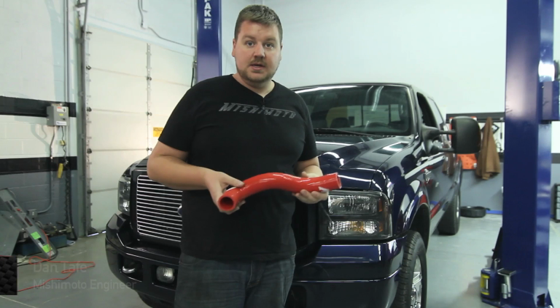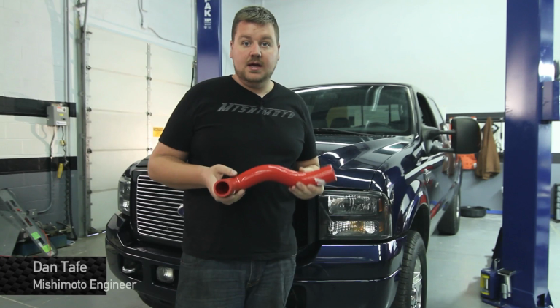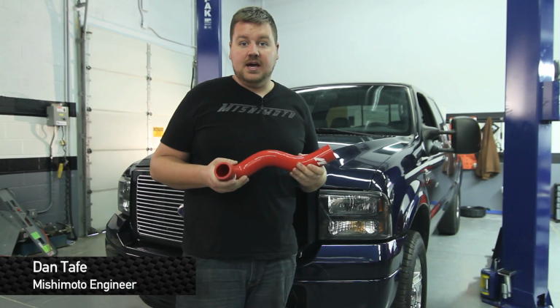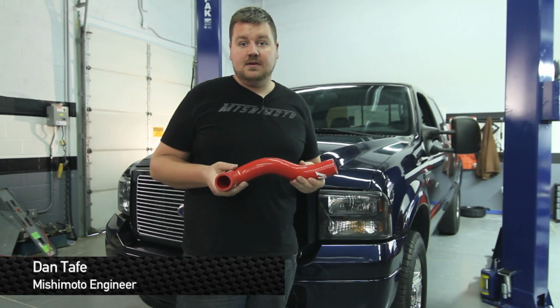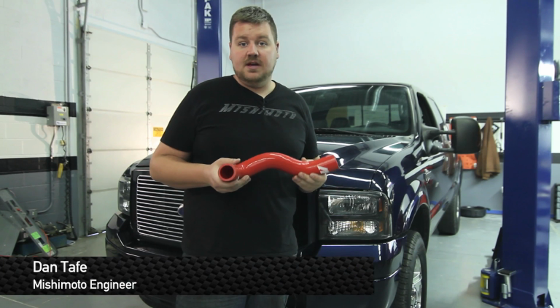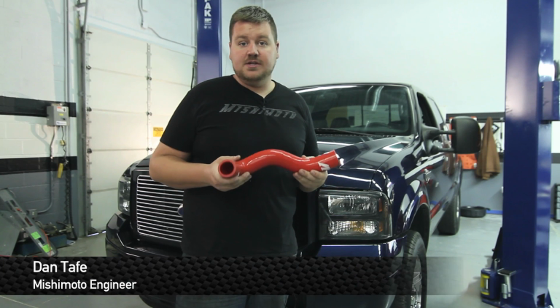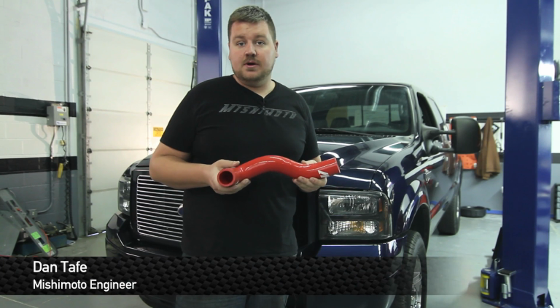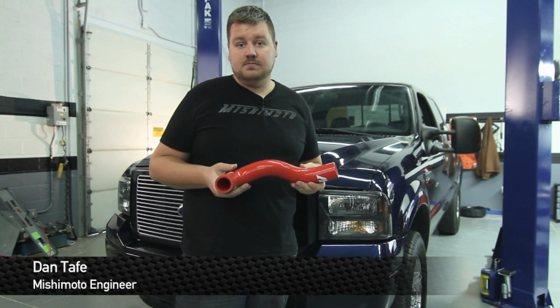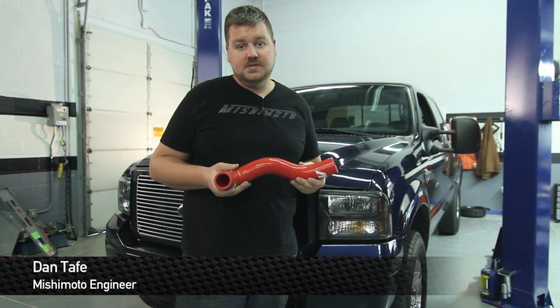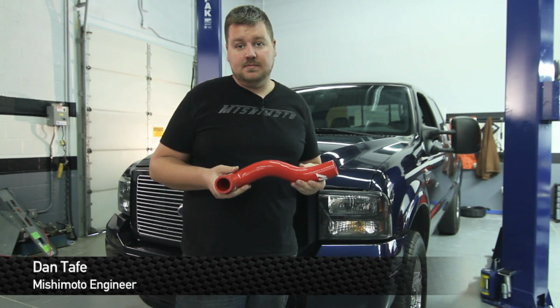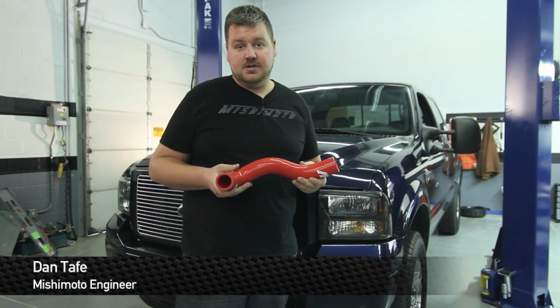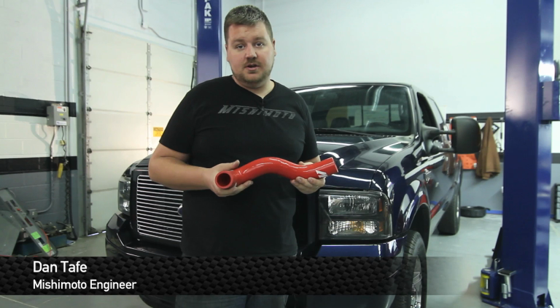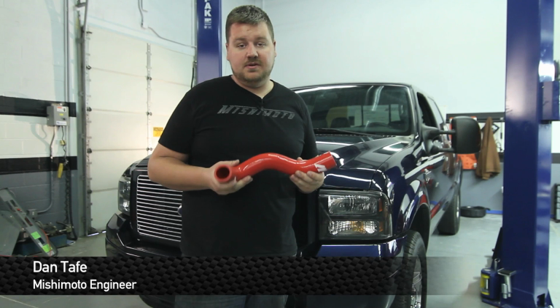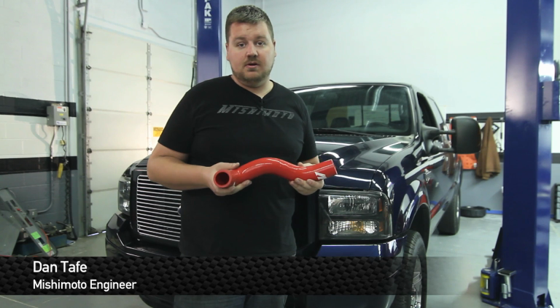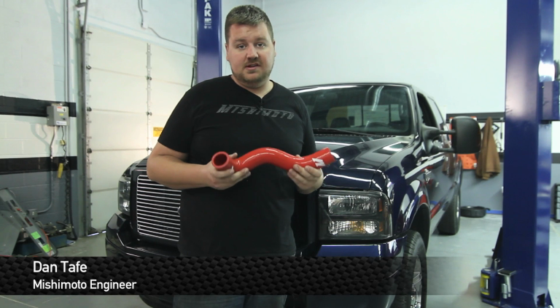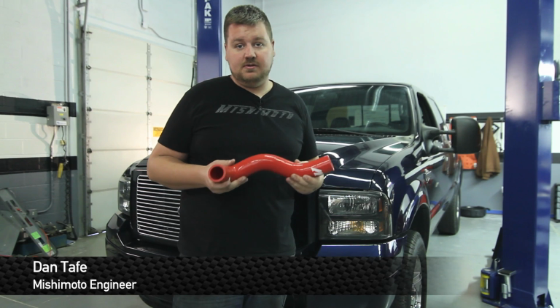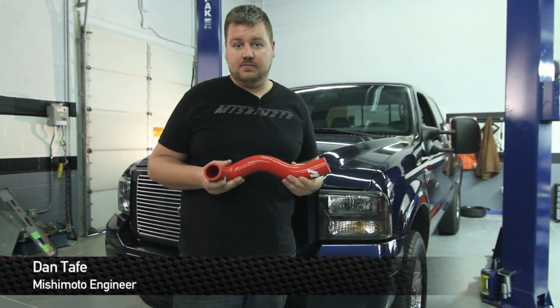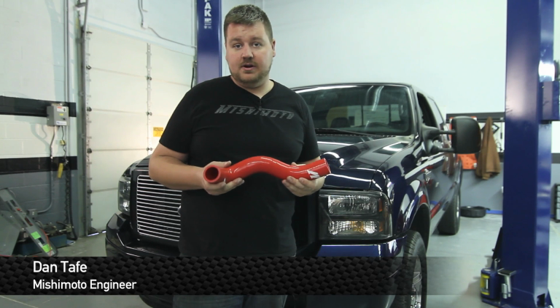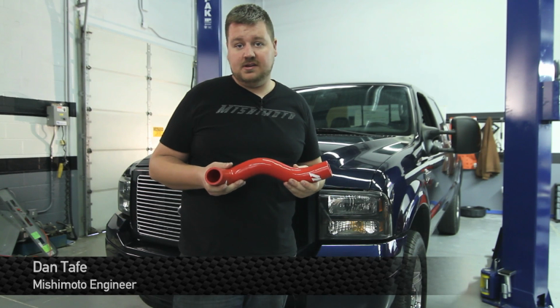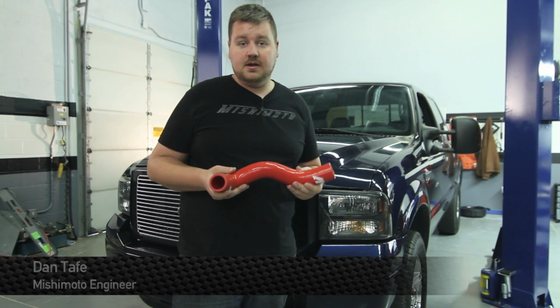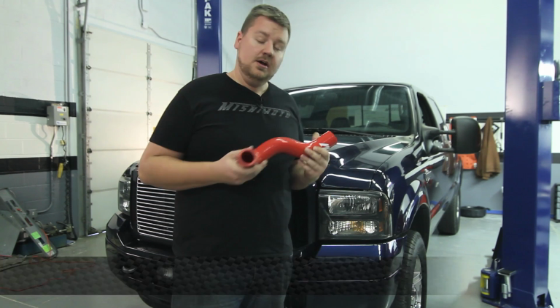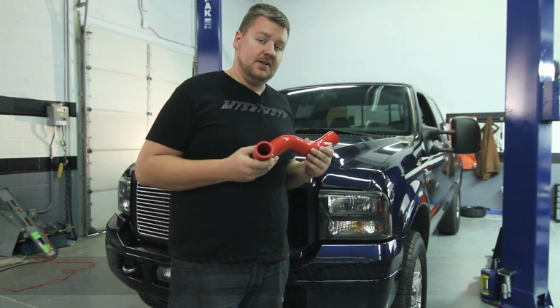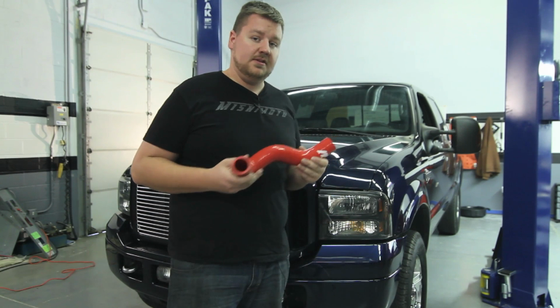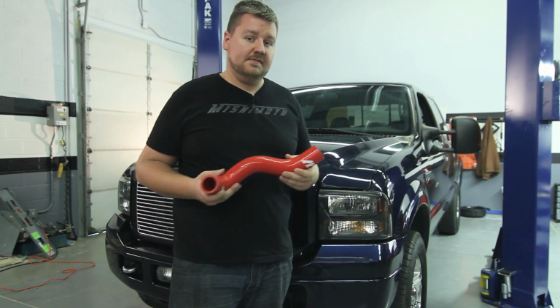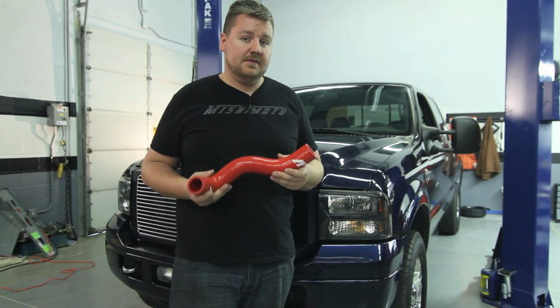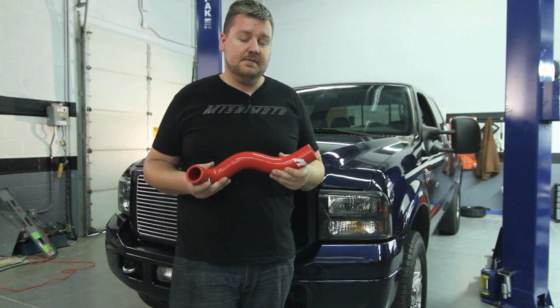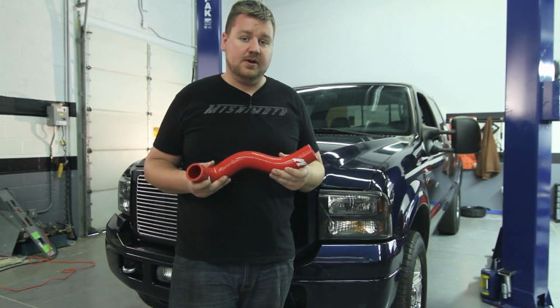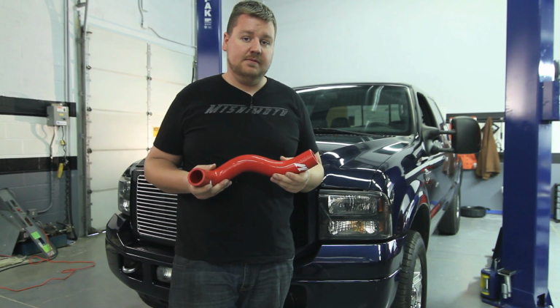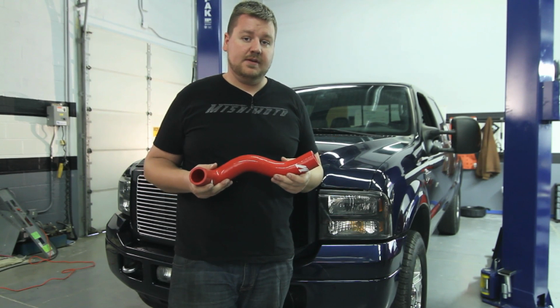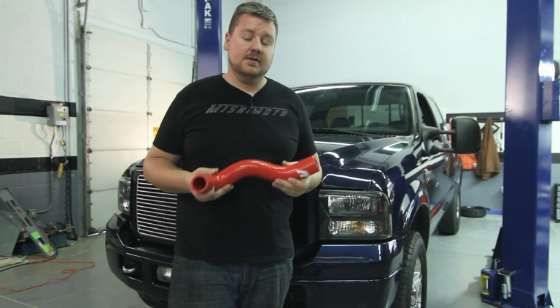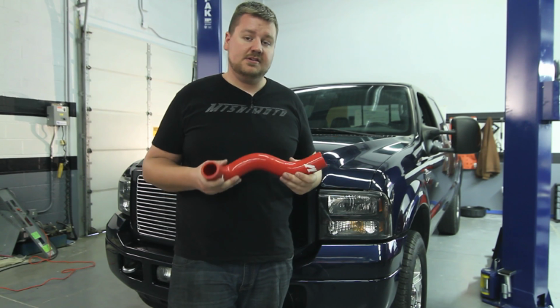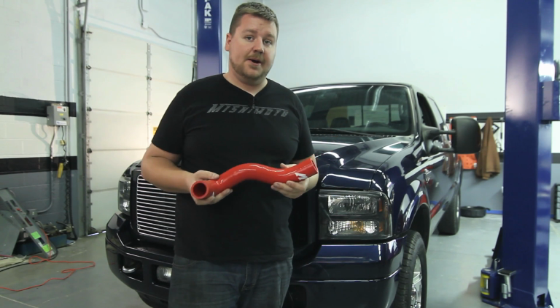Hey guys, I'm Dan from Mishimoto. Today I'm going to show you how to install this silicone radiator hose kit on this 2005 Ford F-250. Check it out.